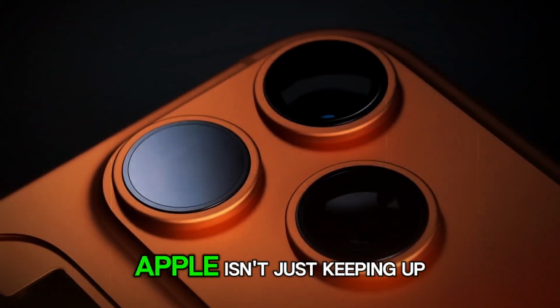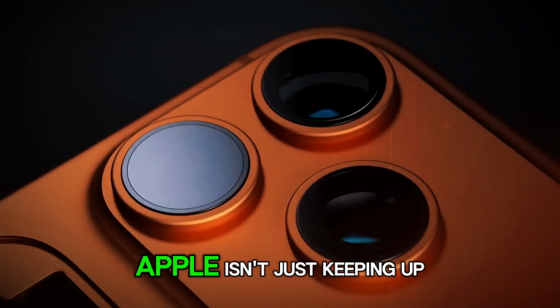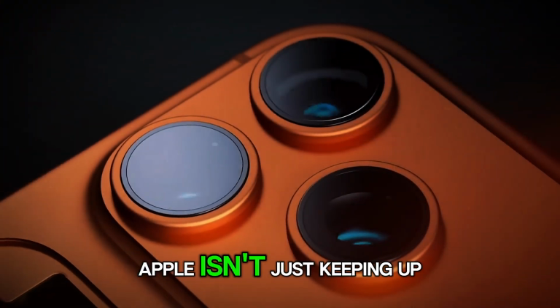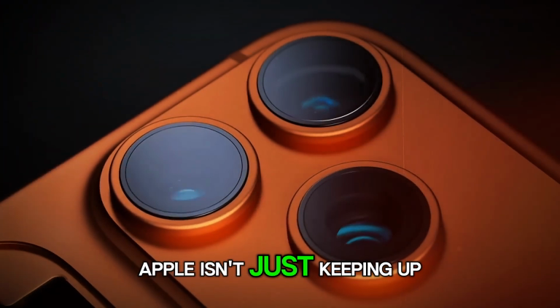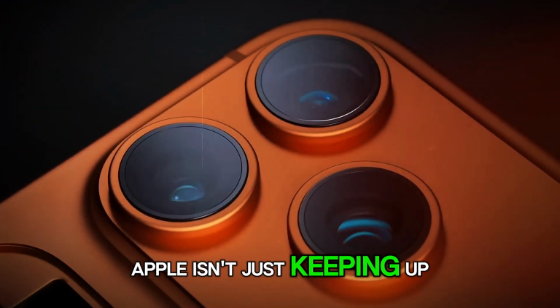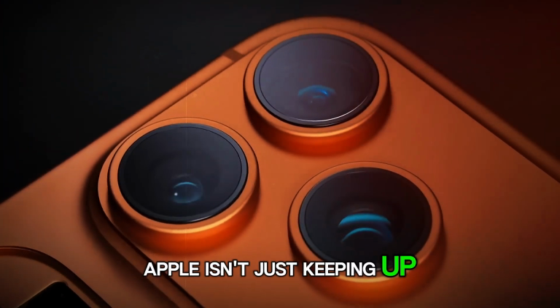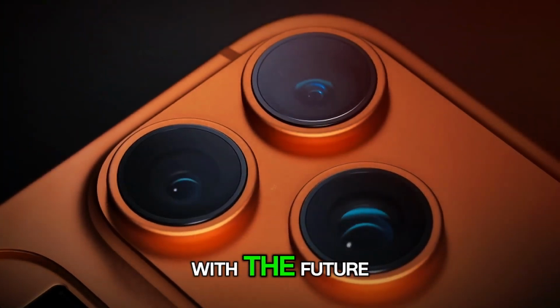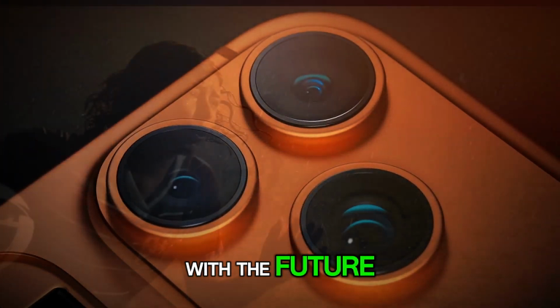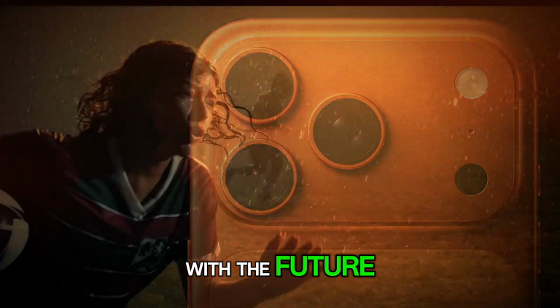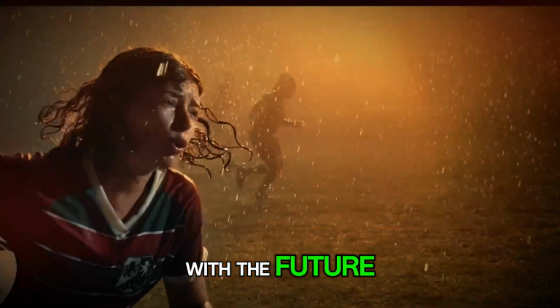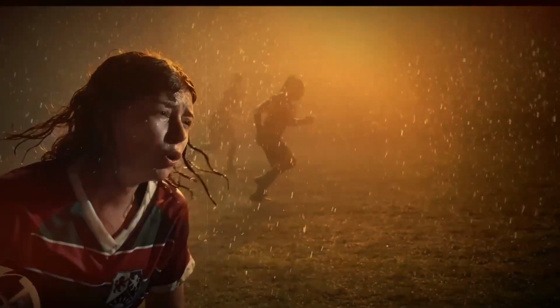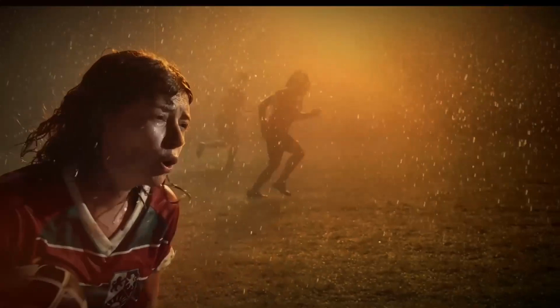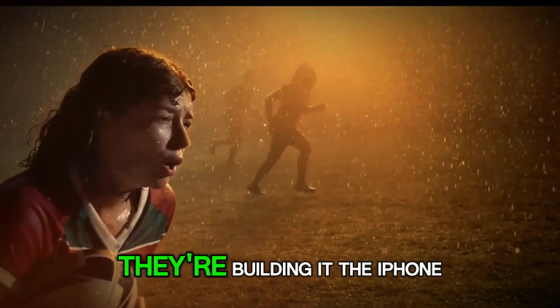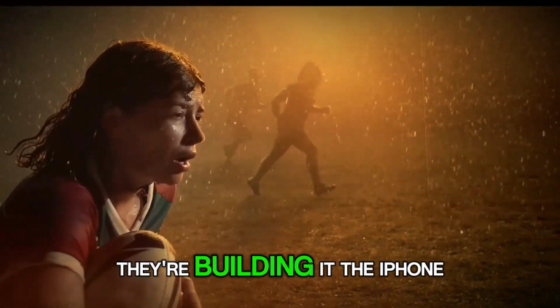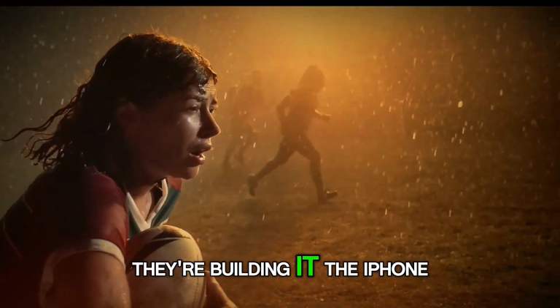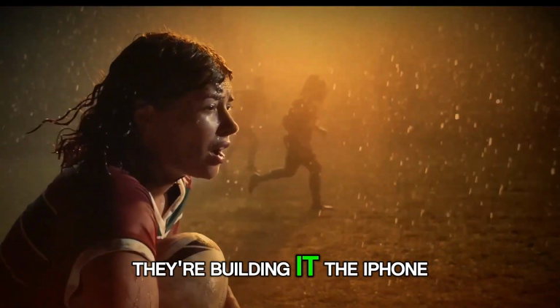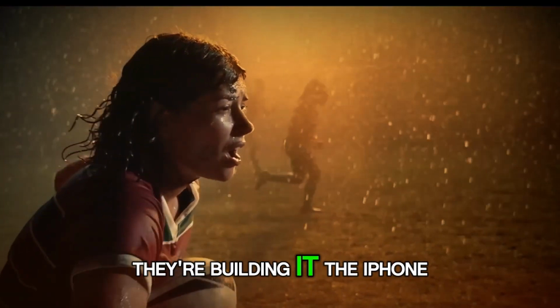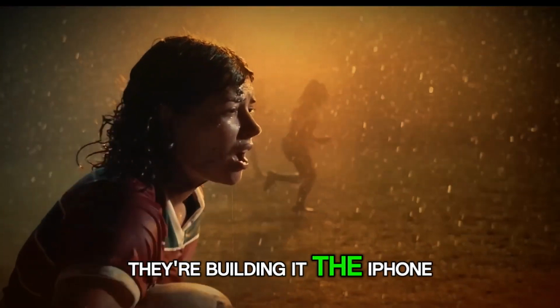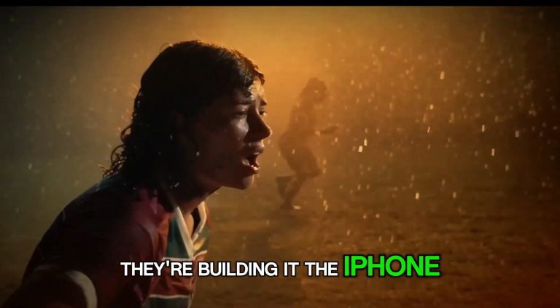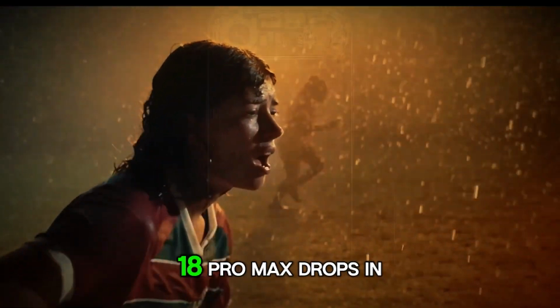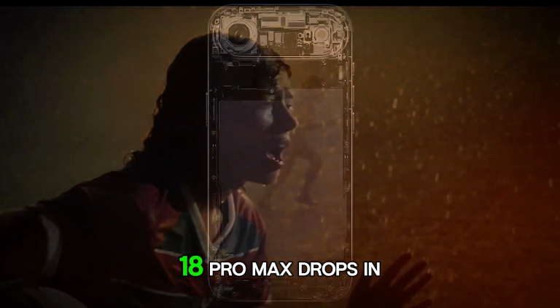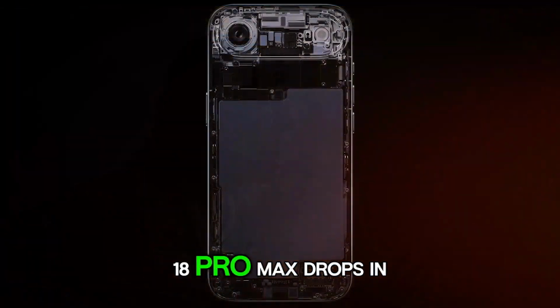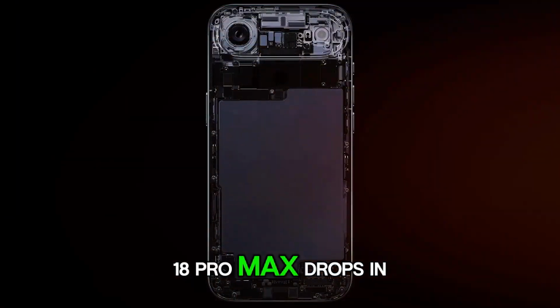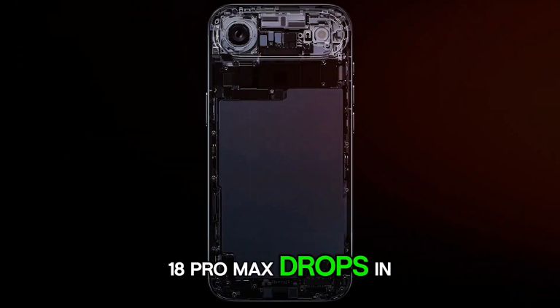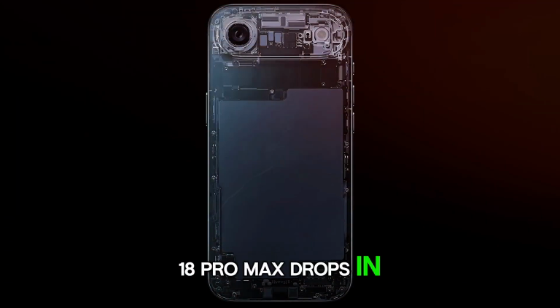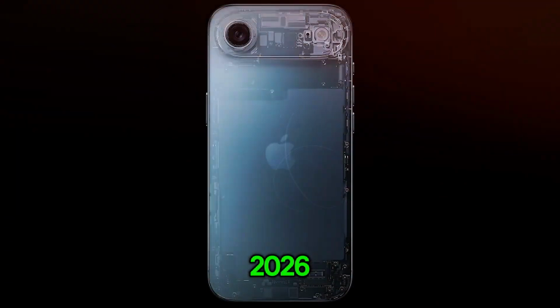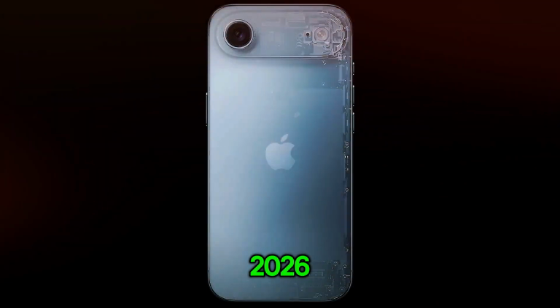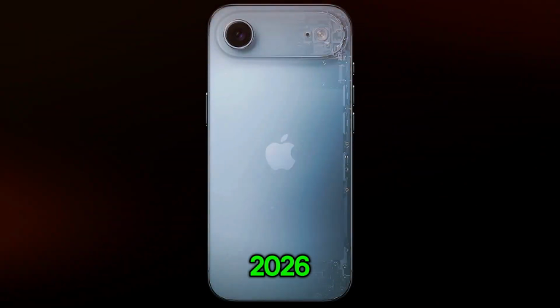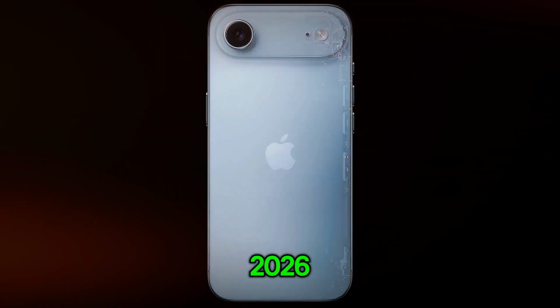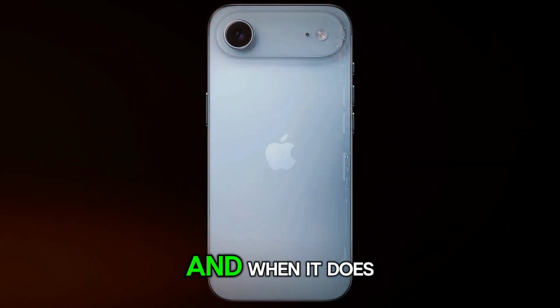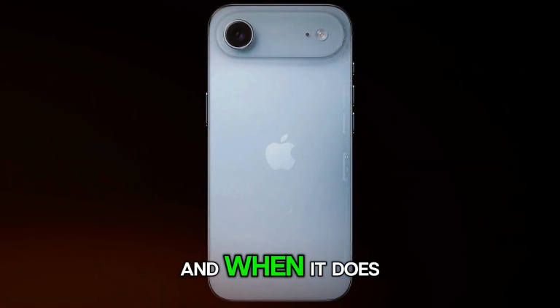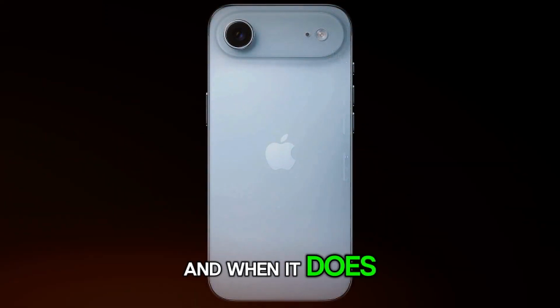Apple isn't just keeping up with the future — they're building it. The iPhone 18 Pro Max drops in 2026, and when it does, the entire smartphone world will be watching.